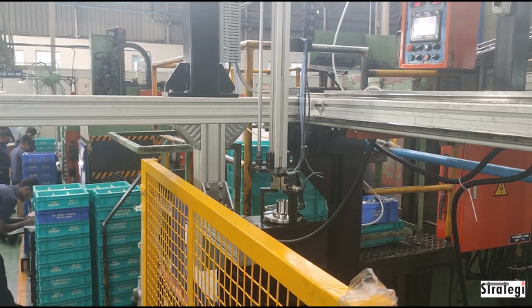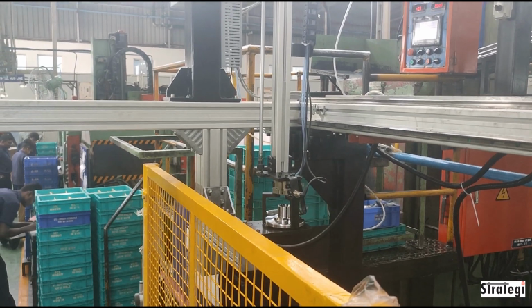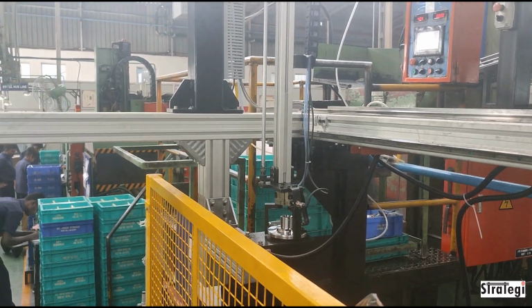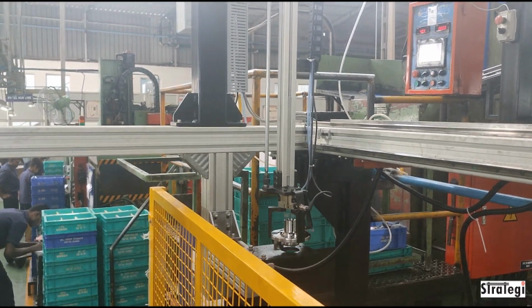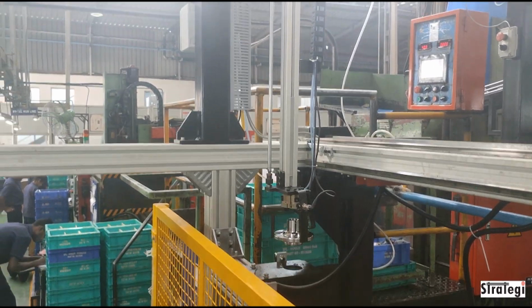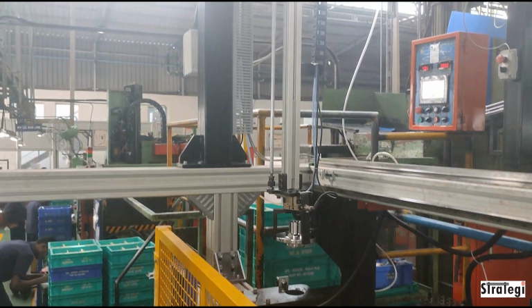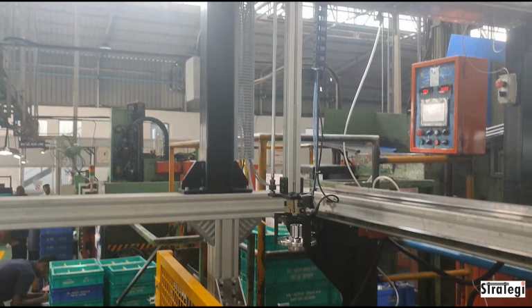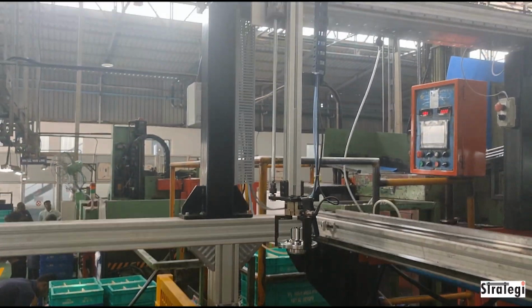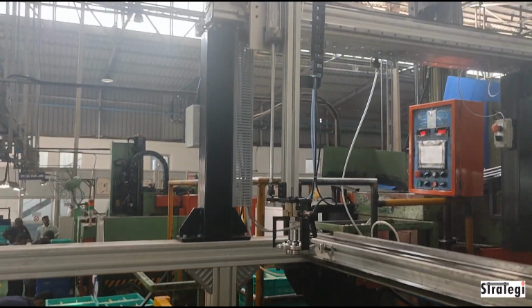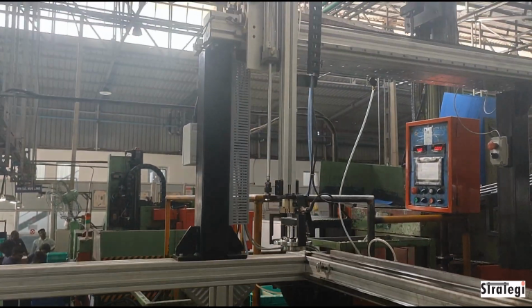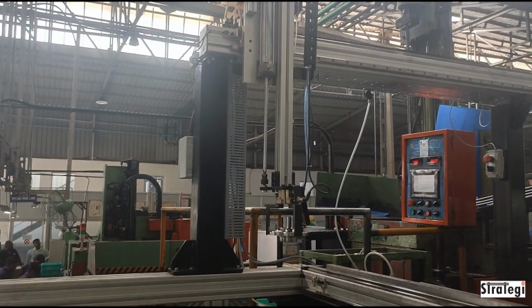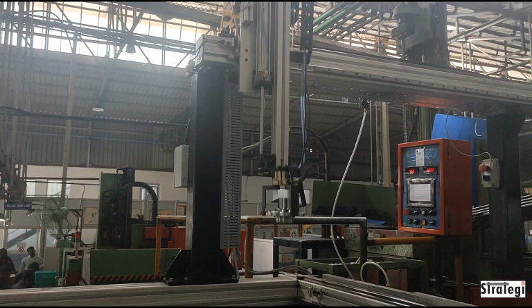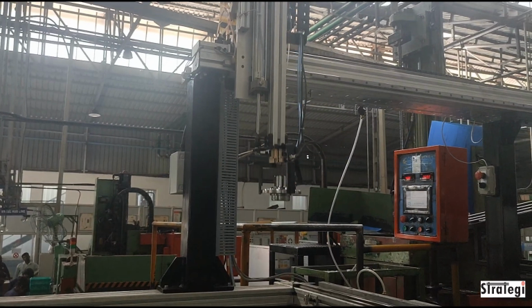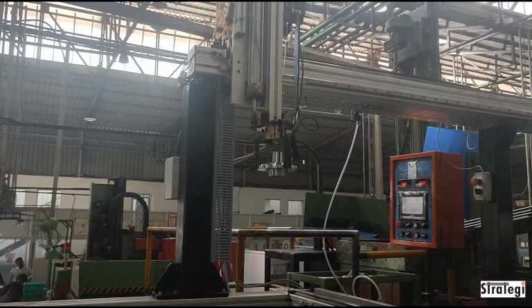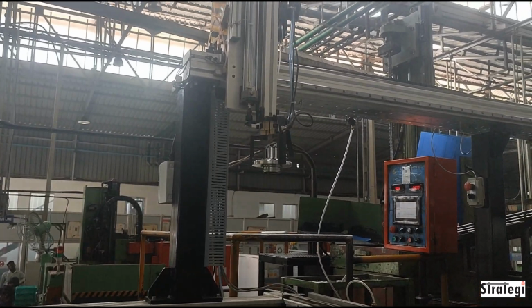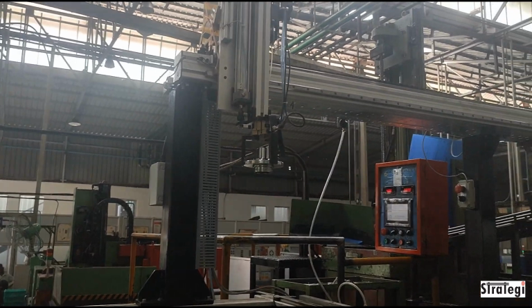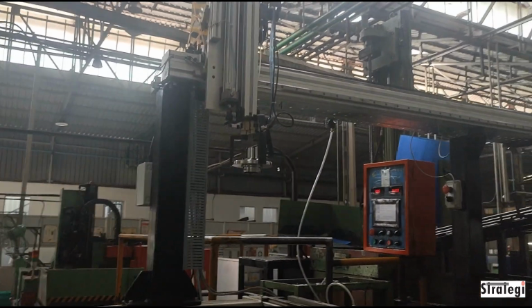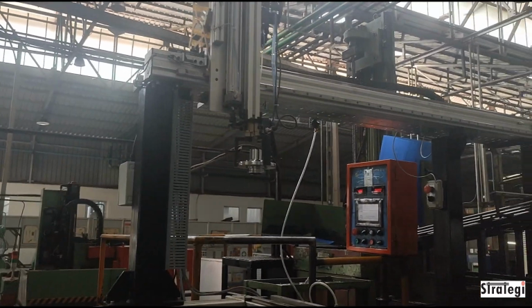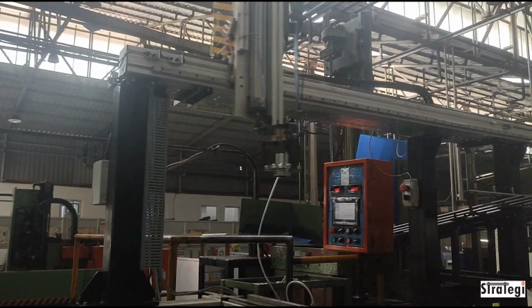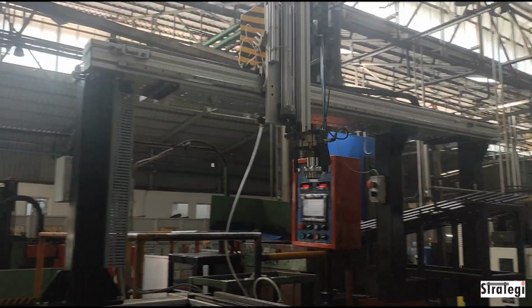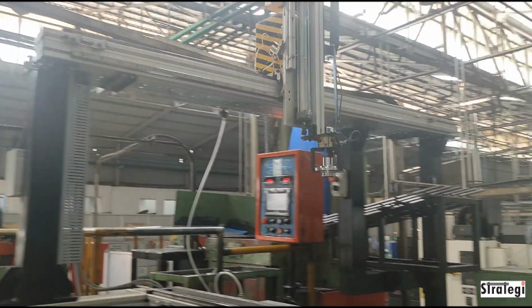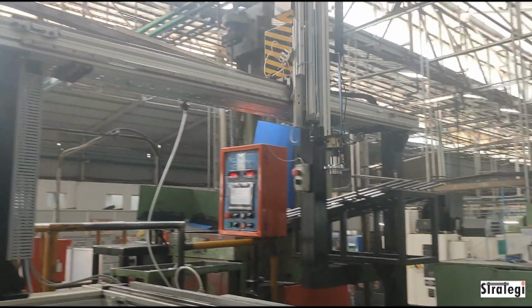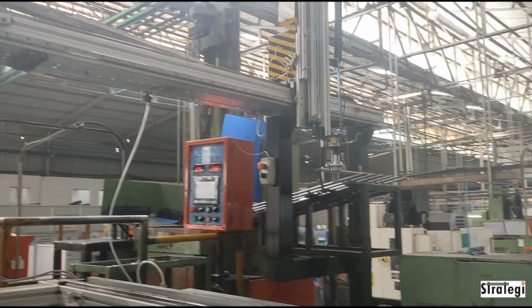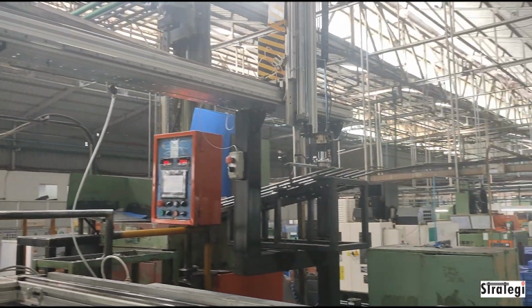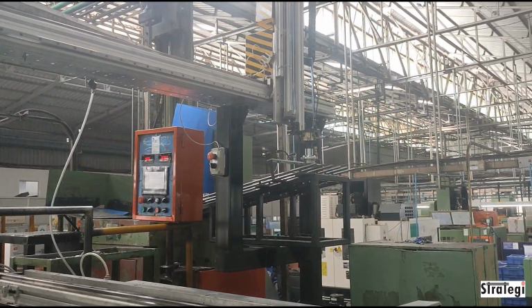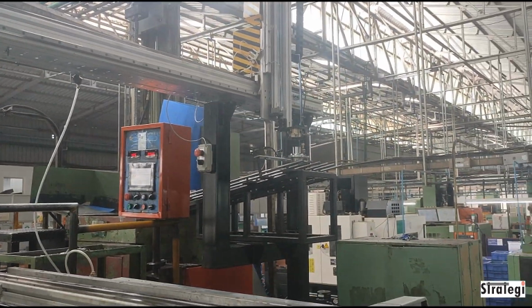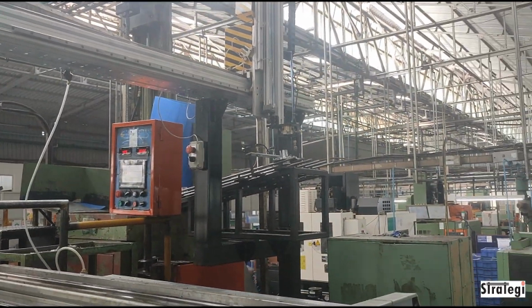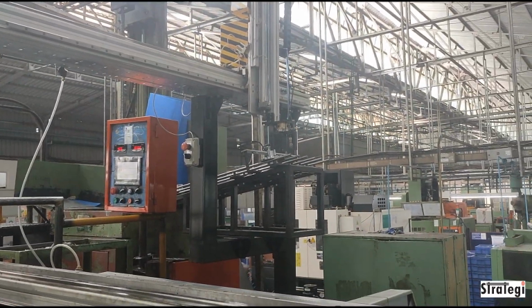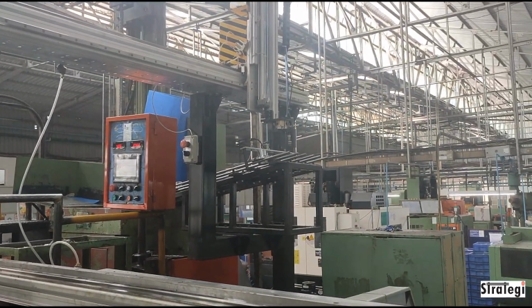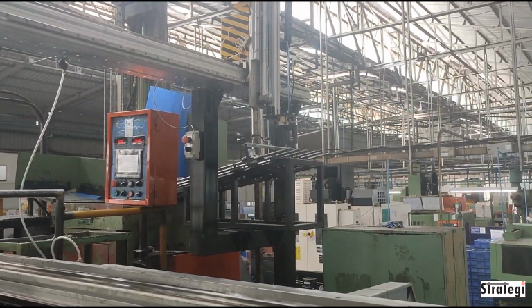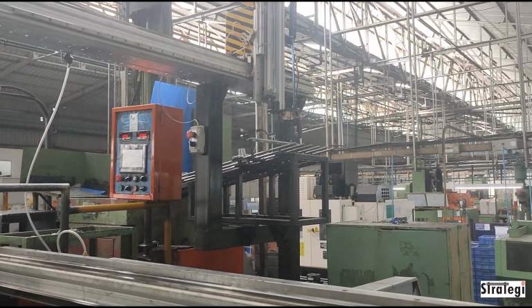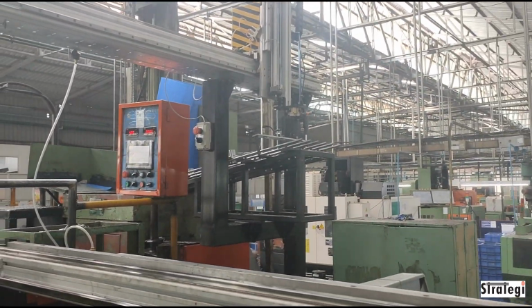The machine tending robot will also spray pressurized air onto the spindles to blow away chips and burrs.